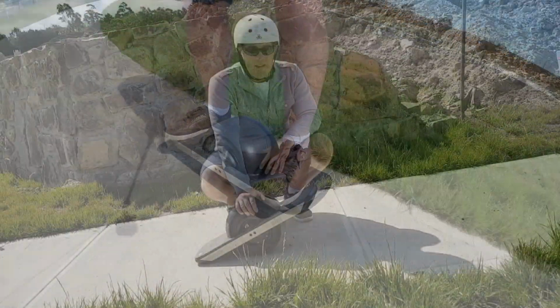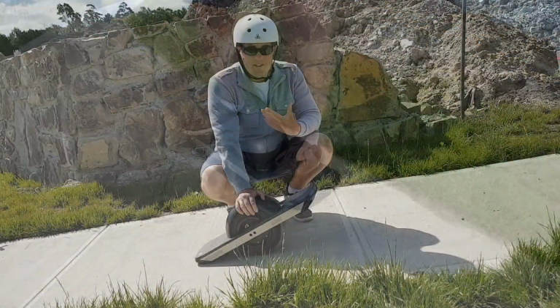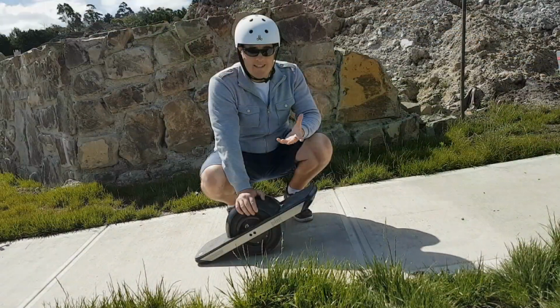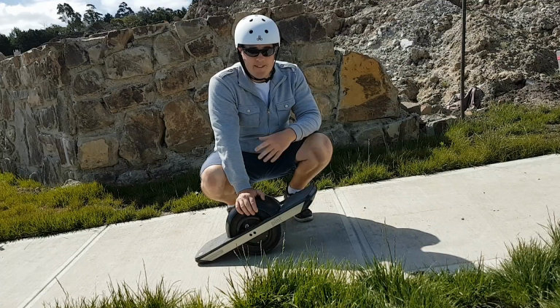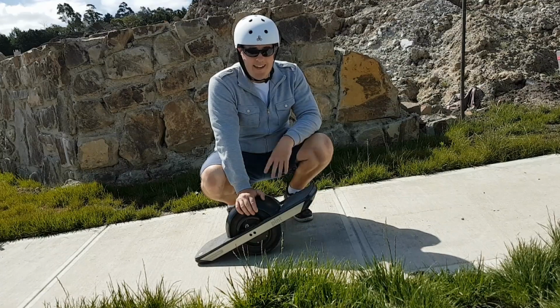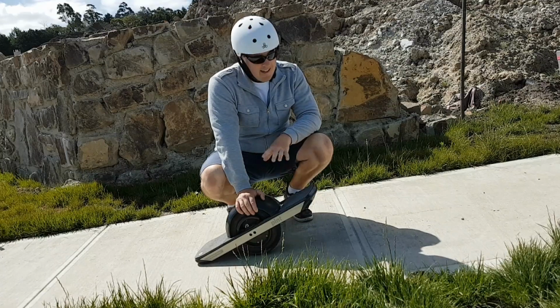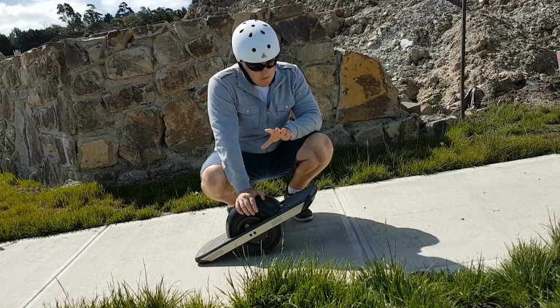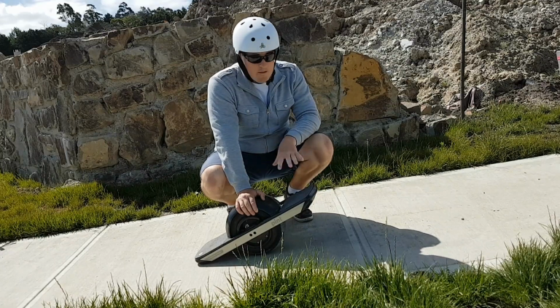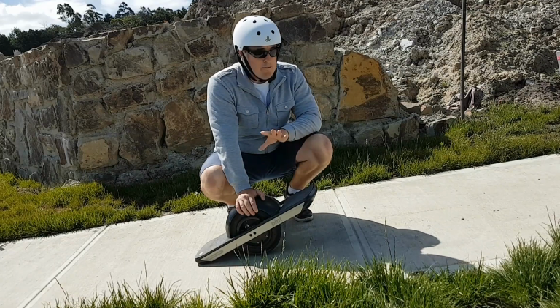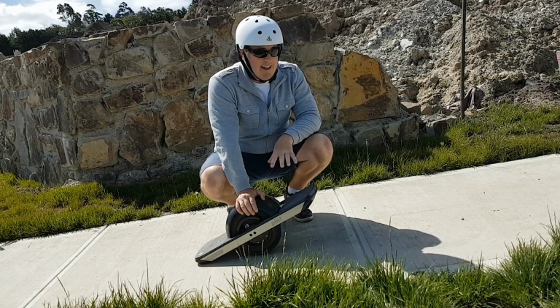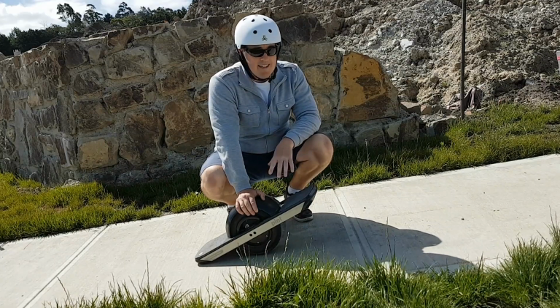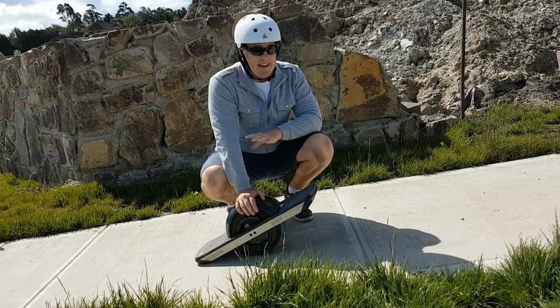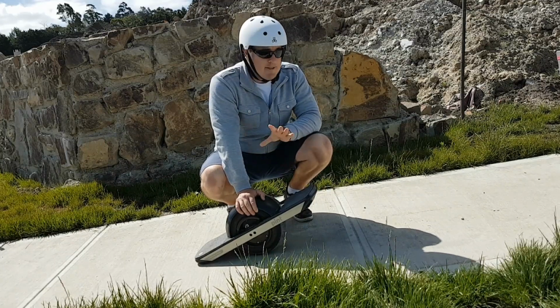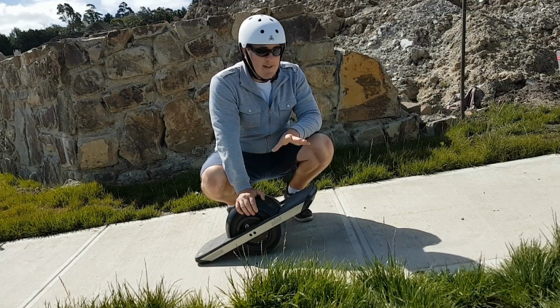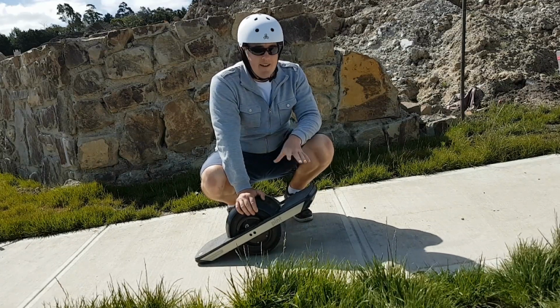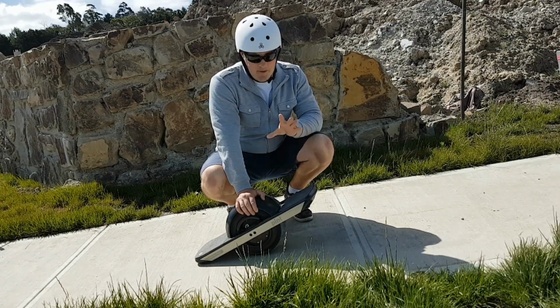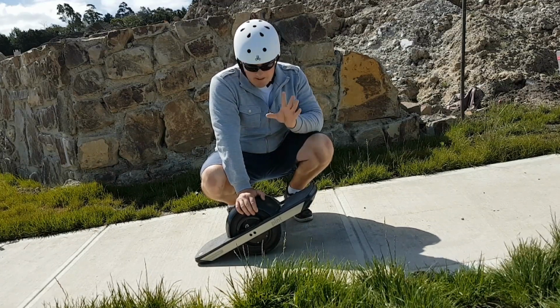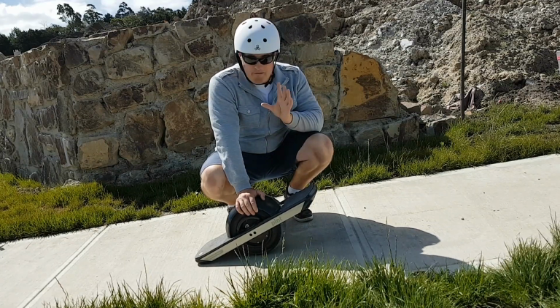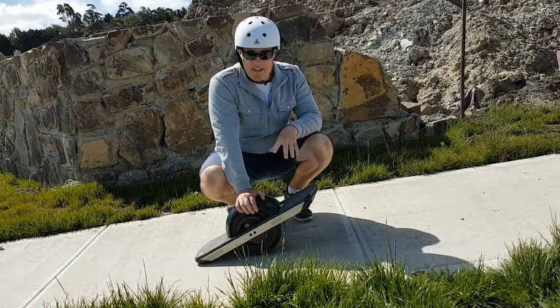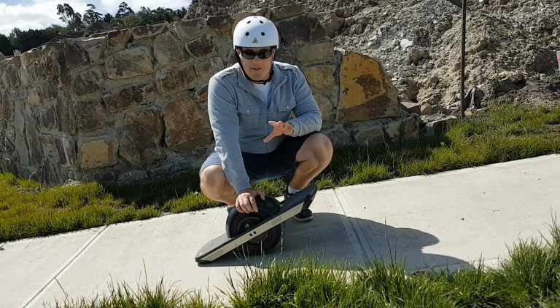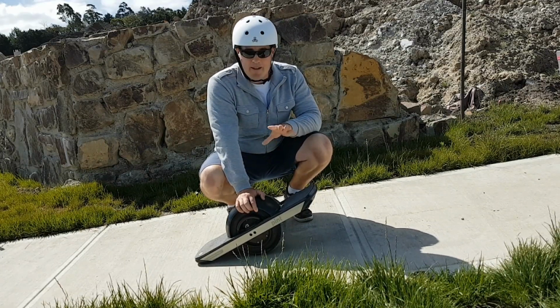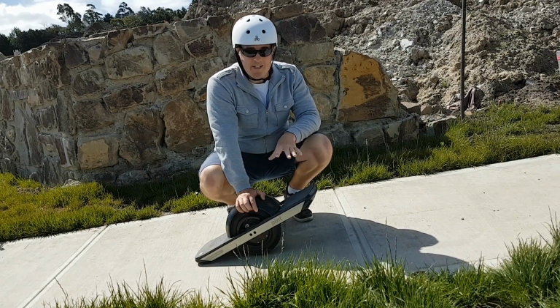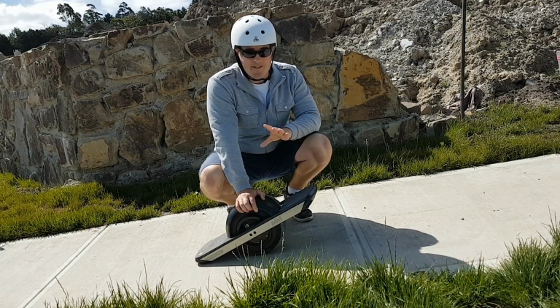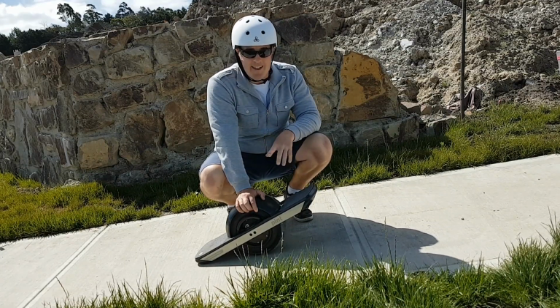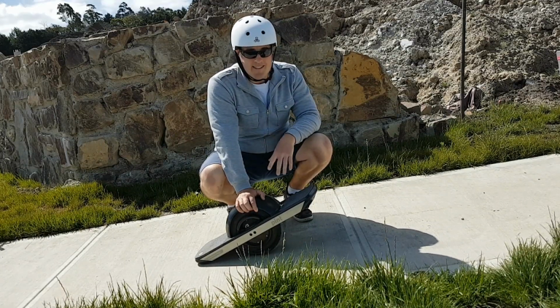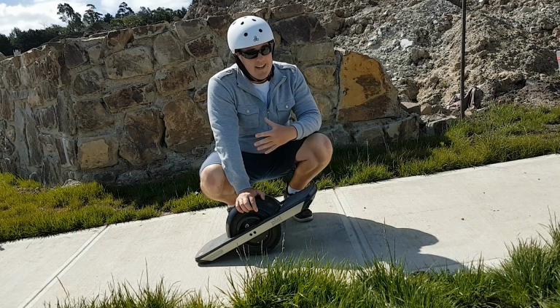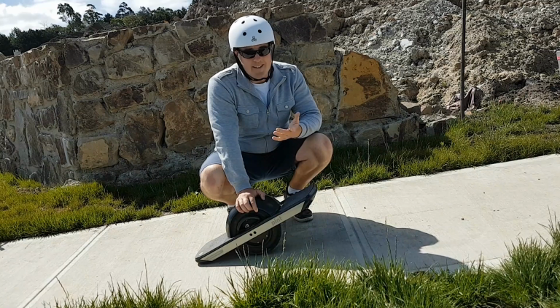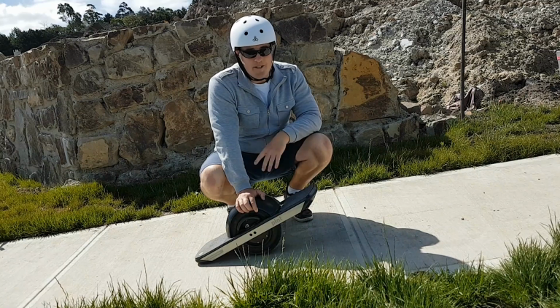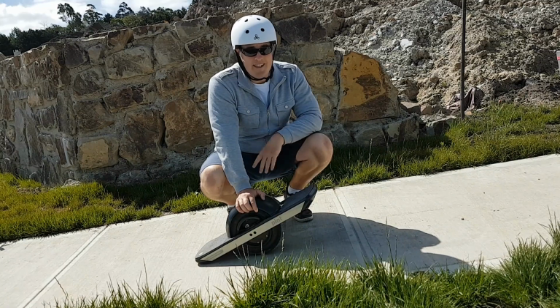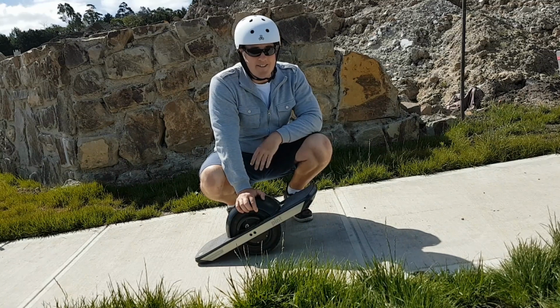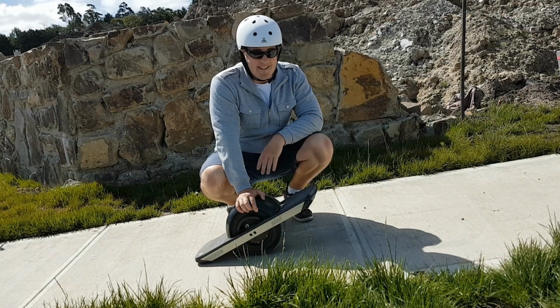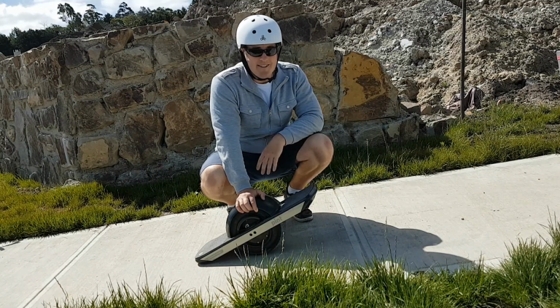So that's it for today — the Onewheel Pint. Heaps of fun but also a really cool application of science. Thanks for watching and I'll see you next time.